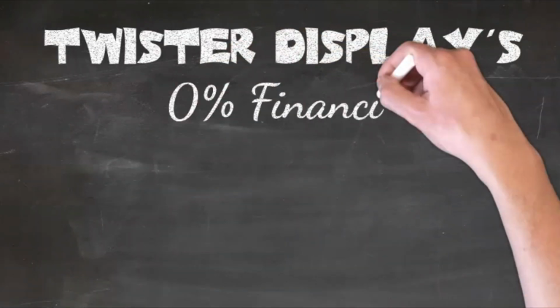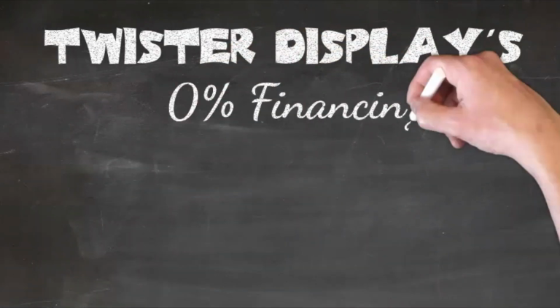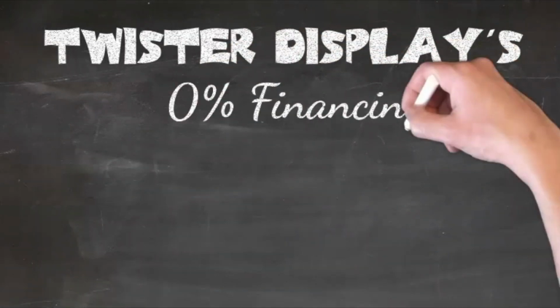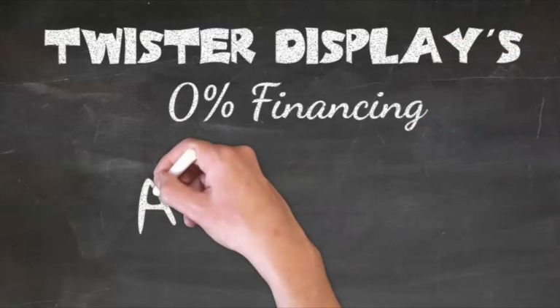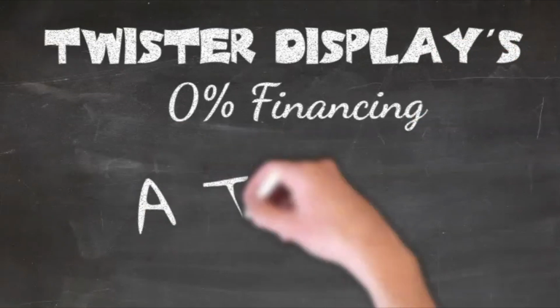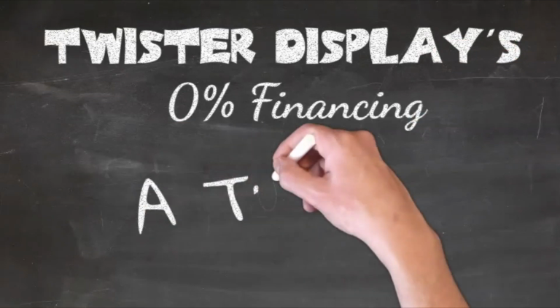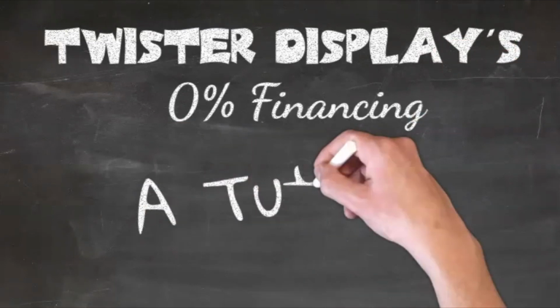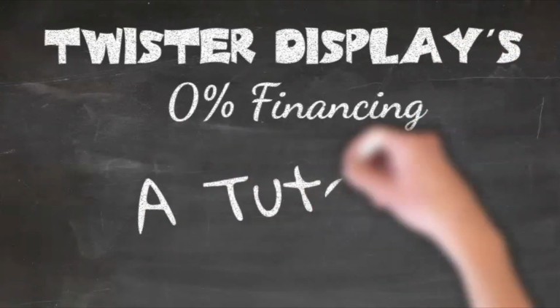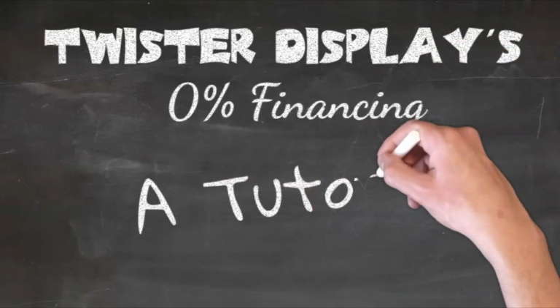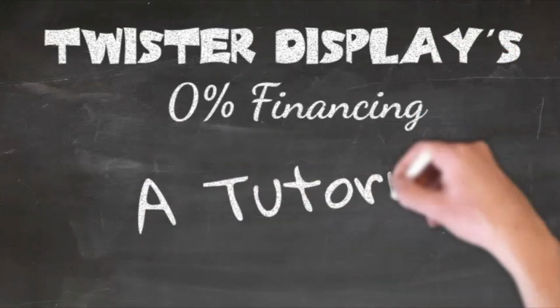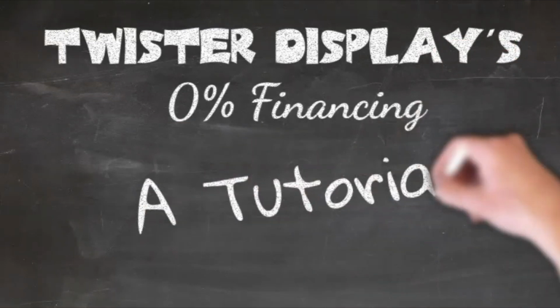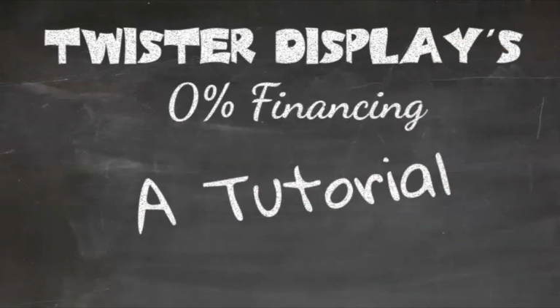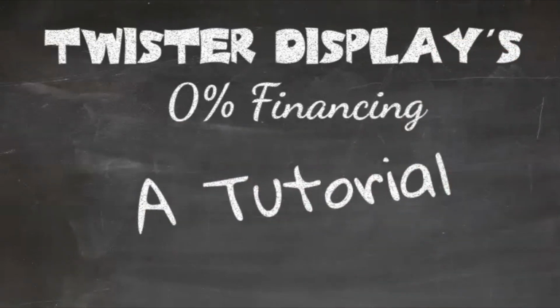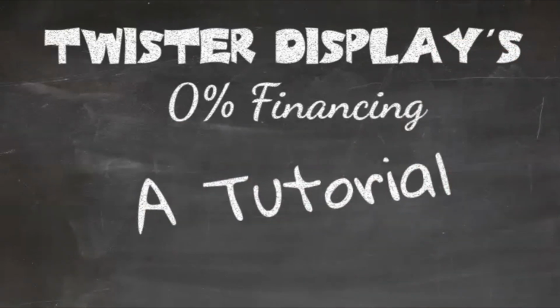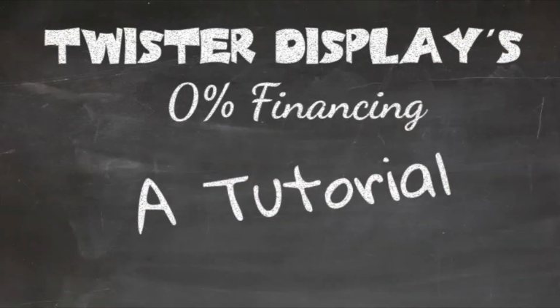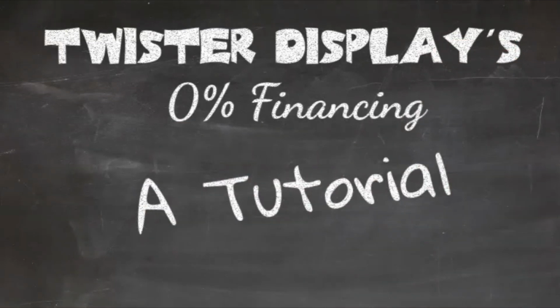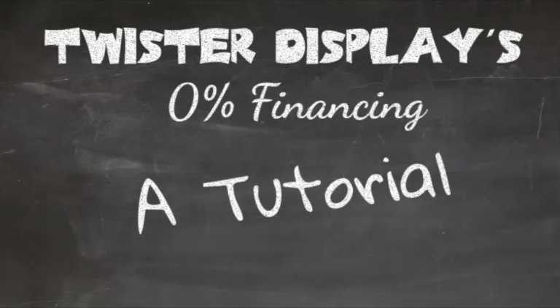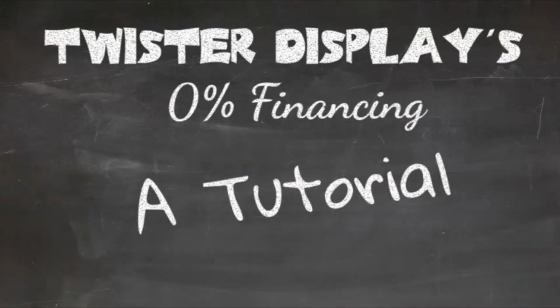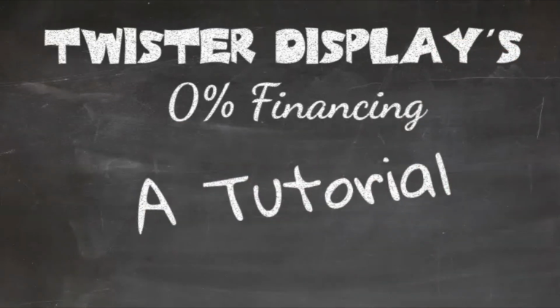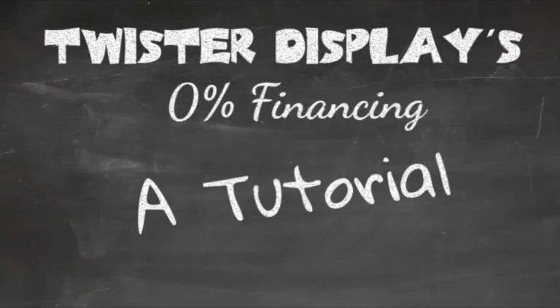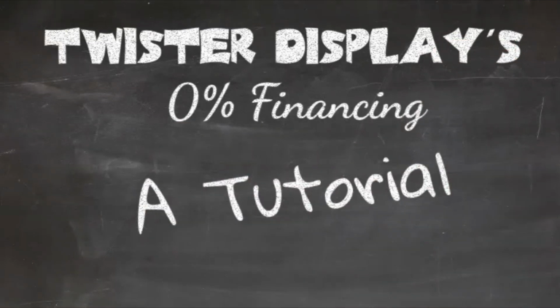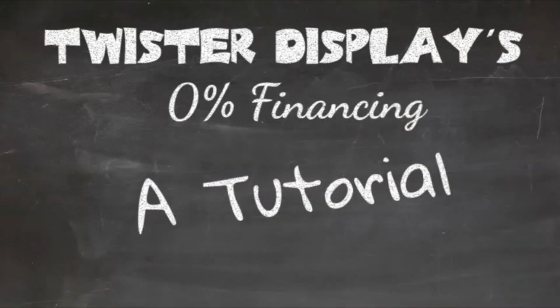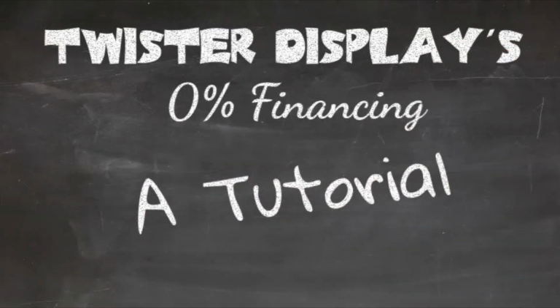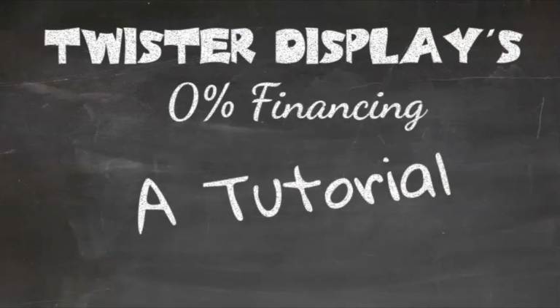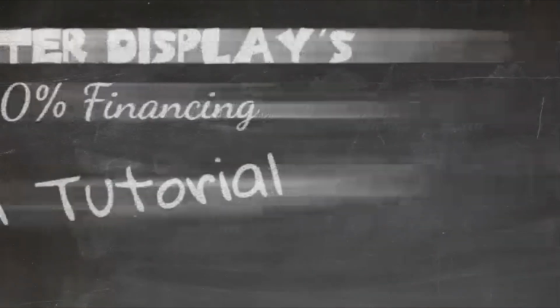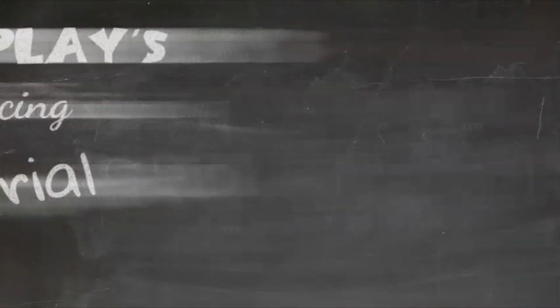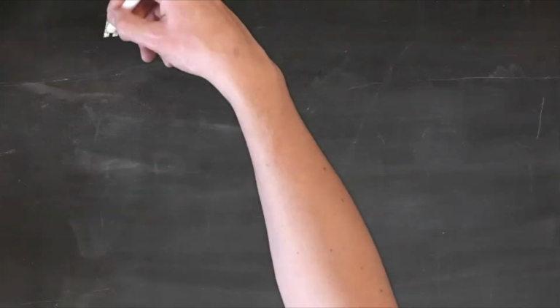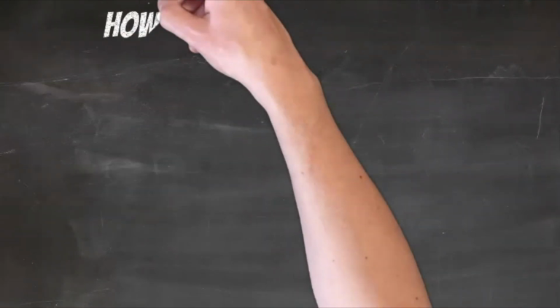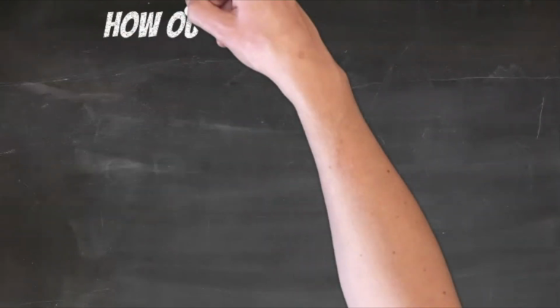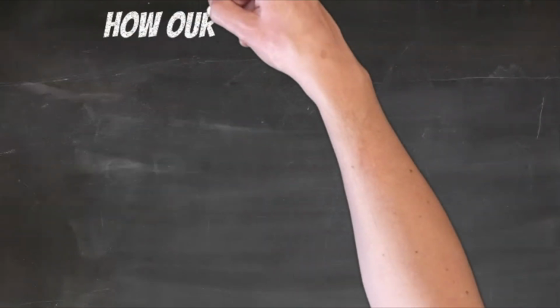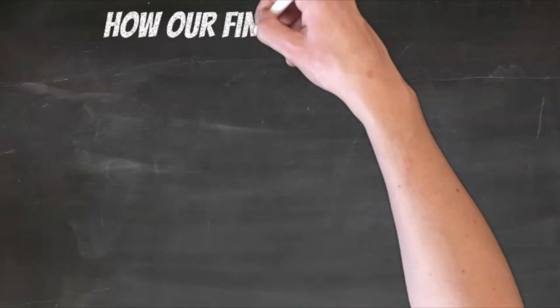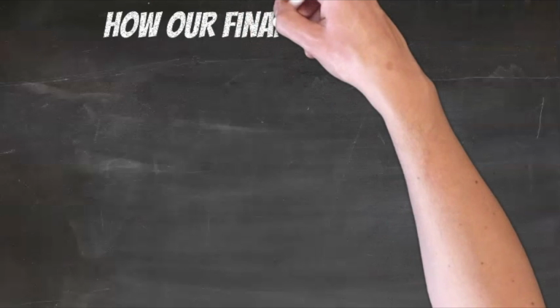Twister Display offers a great 0% financing option, and here's how it works.